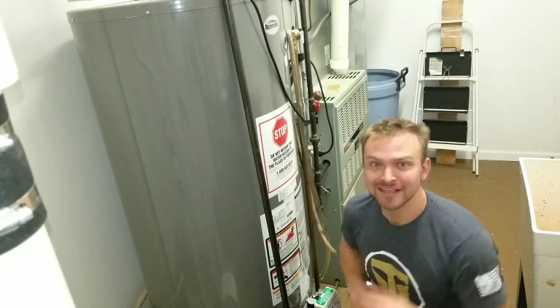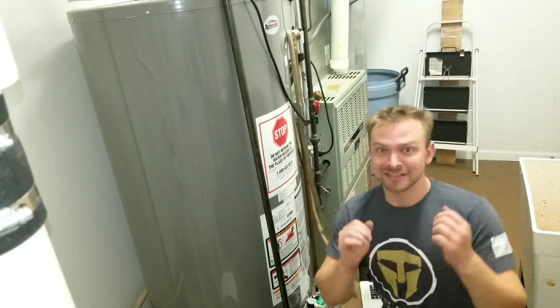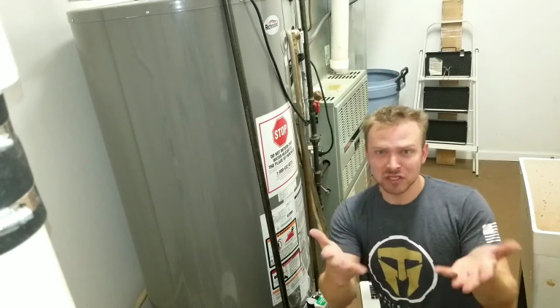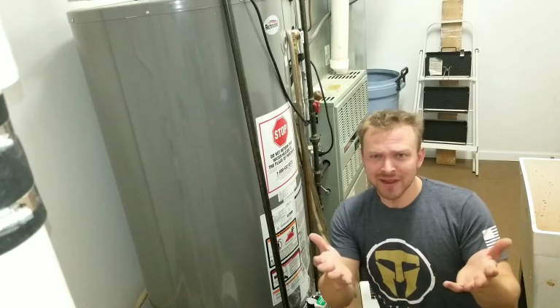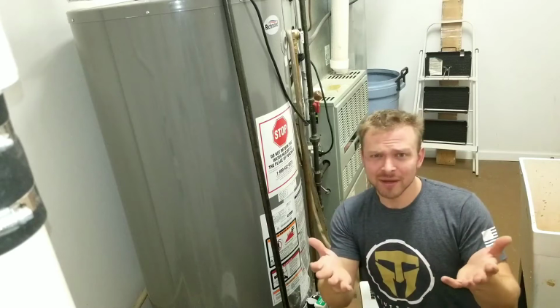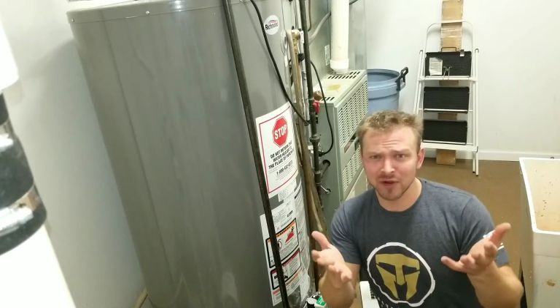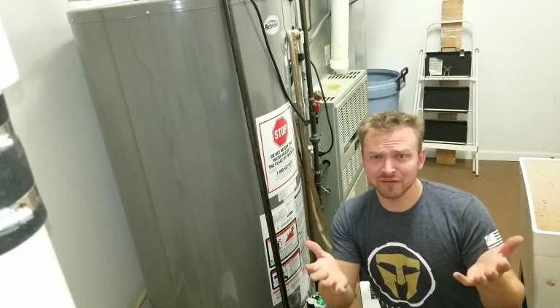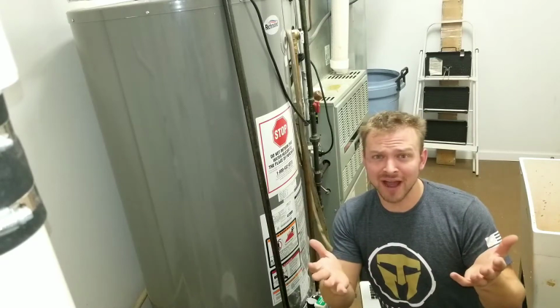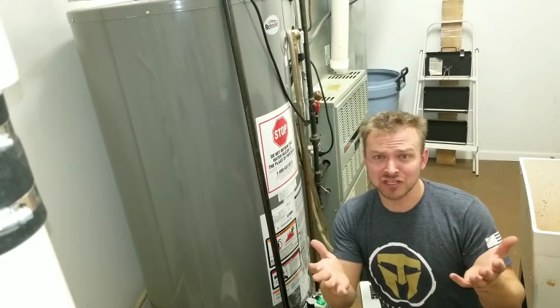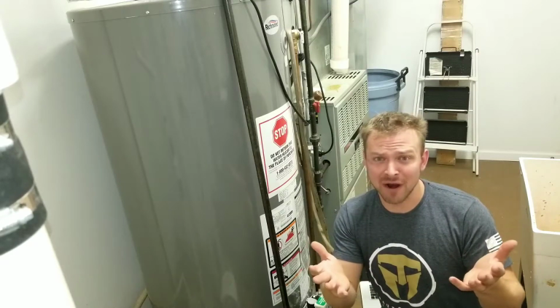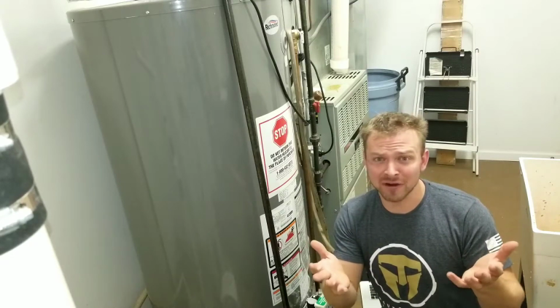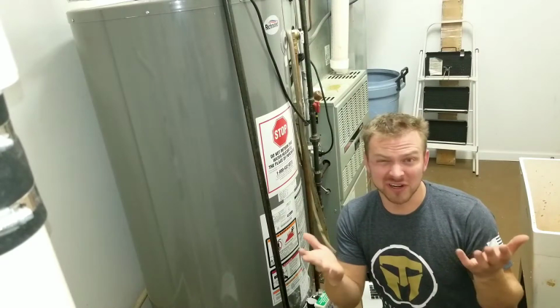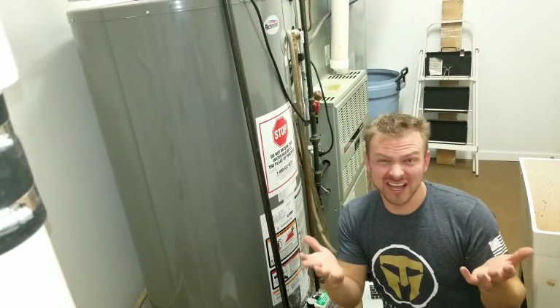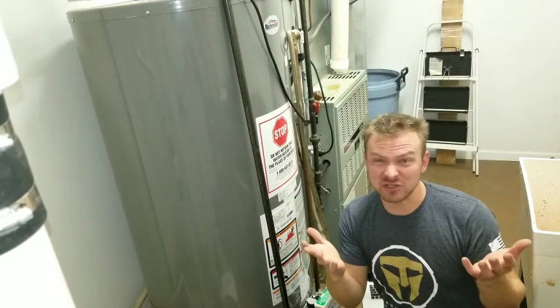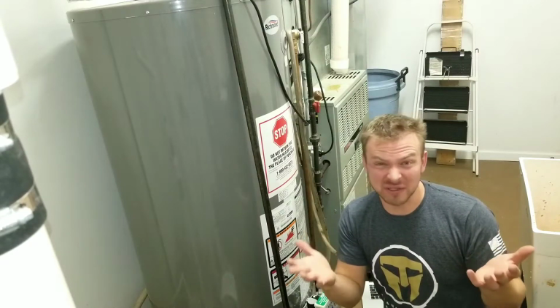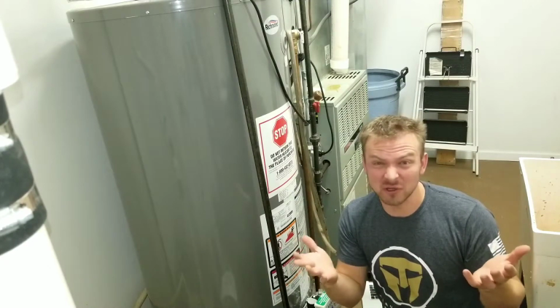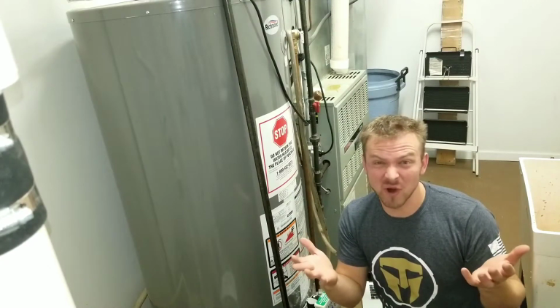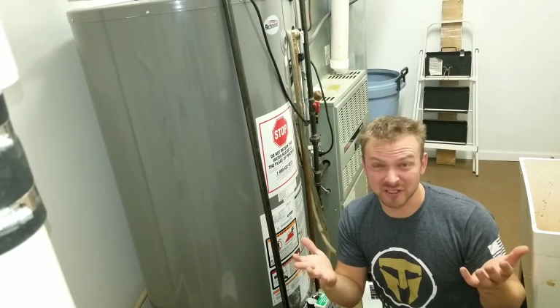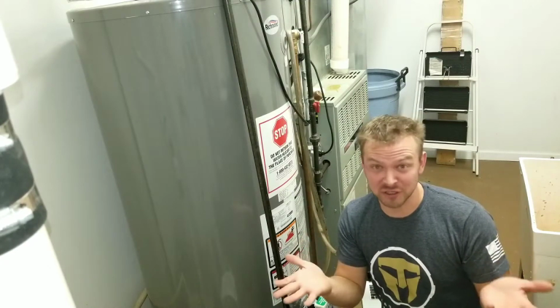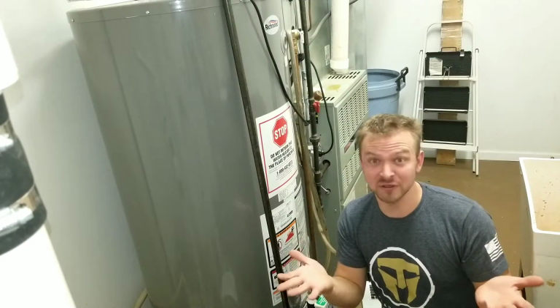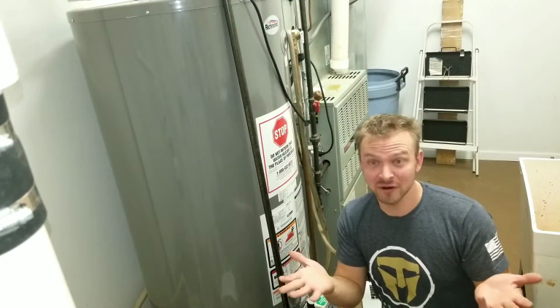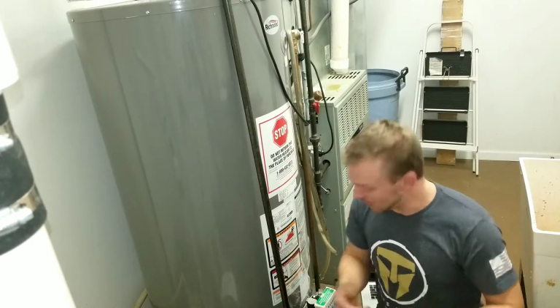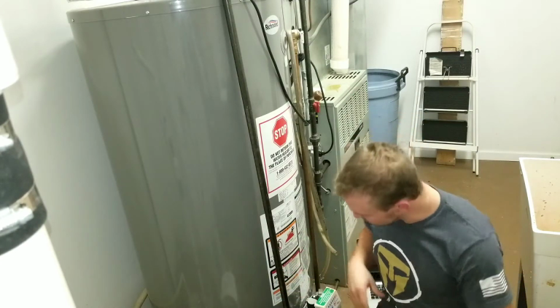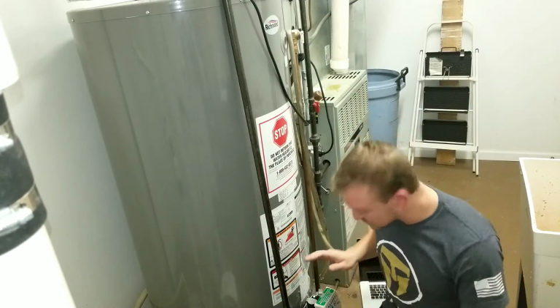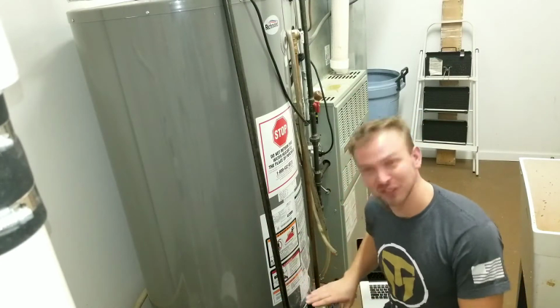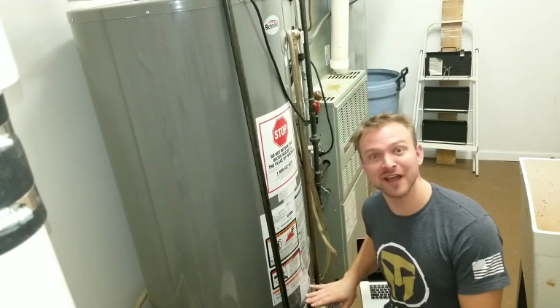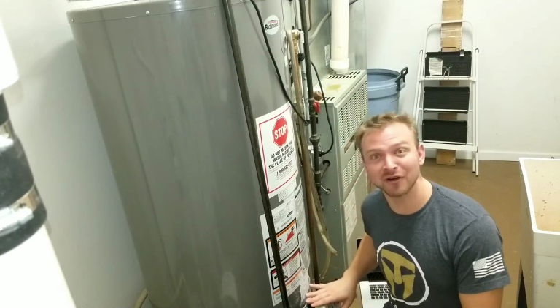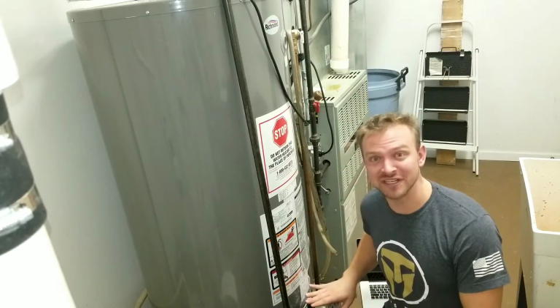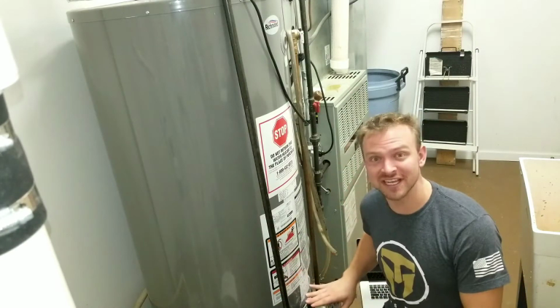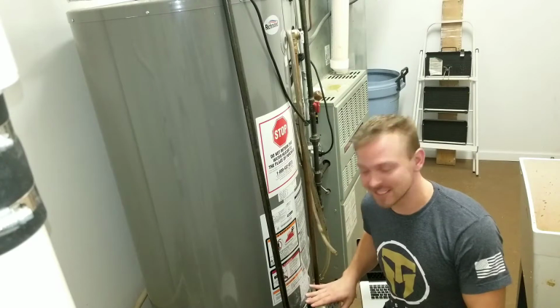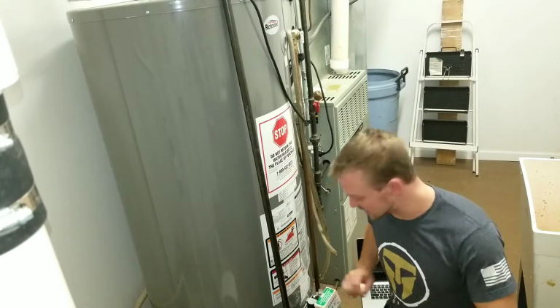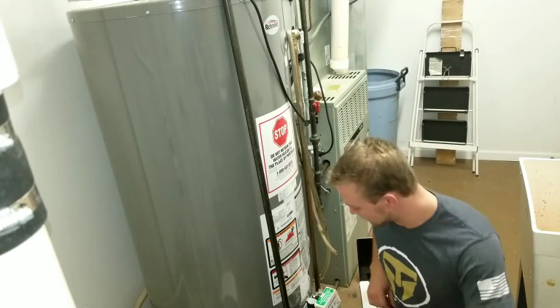Did you wake up ready for a hot shower and realize there's only cold water? Well, let's learn how to reset the system.